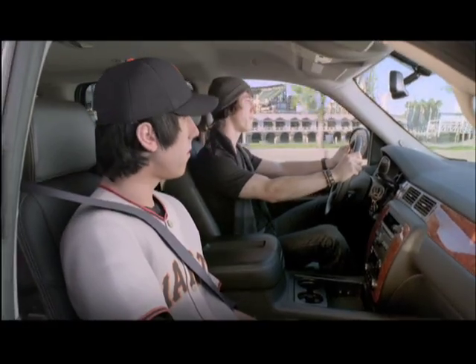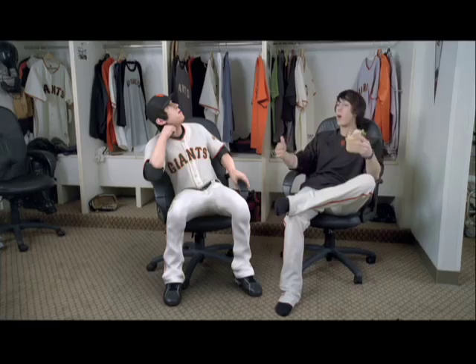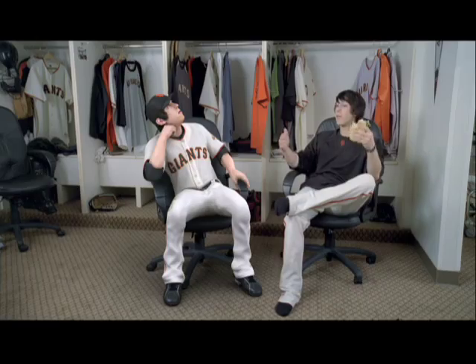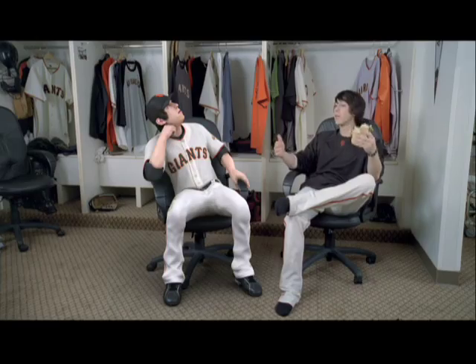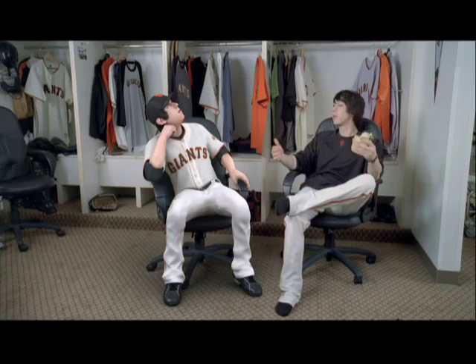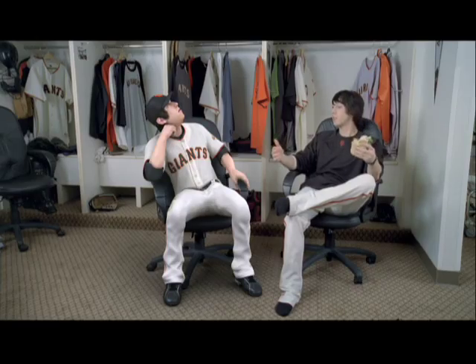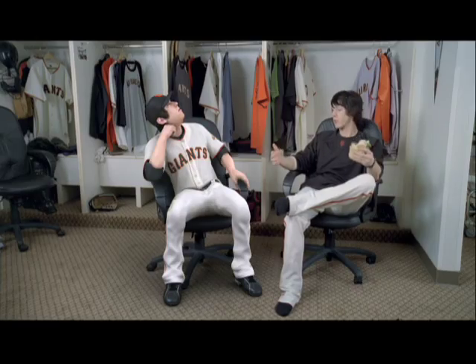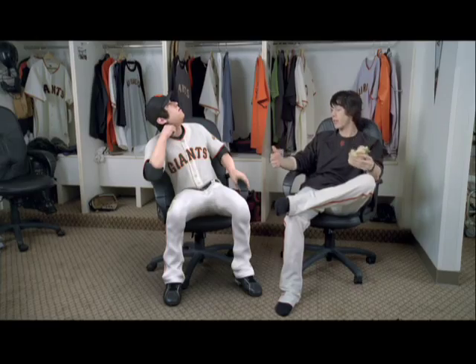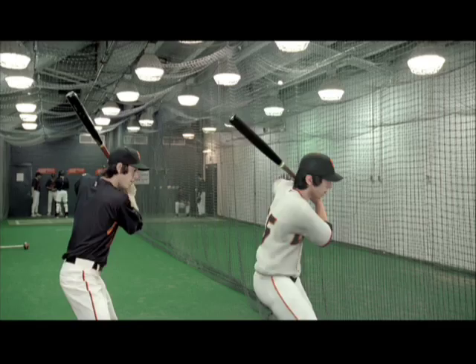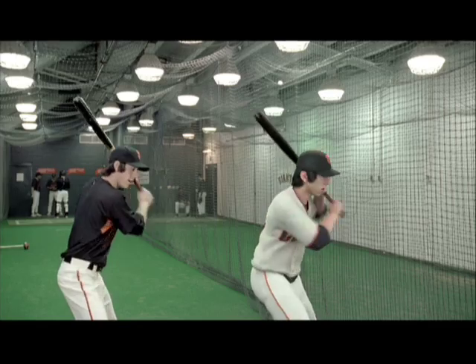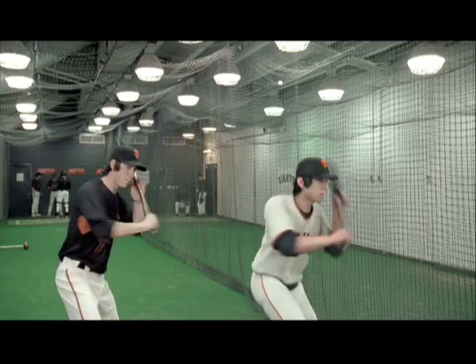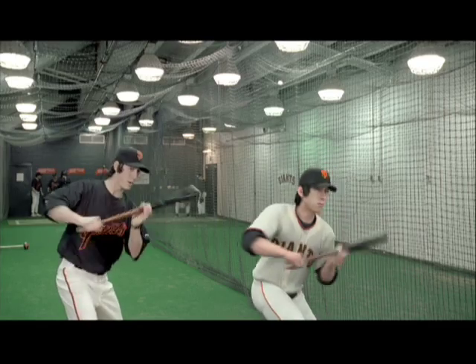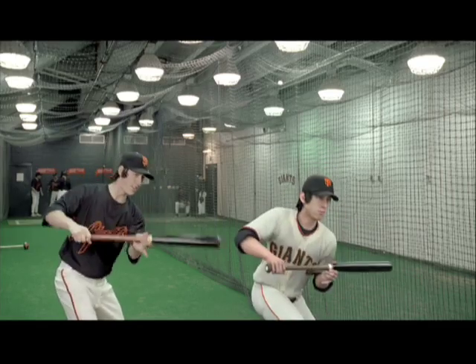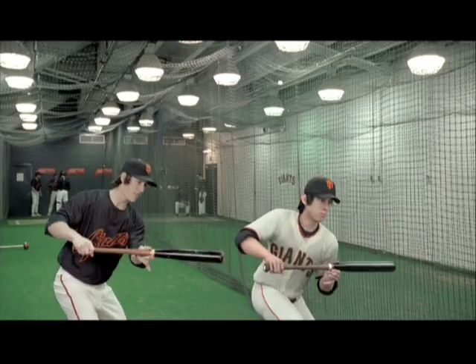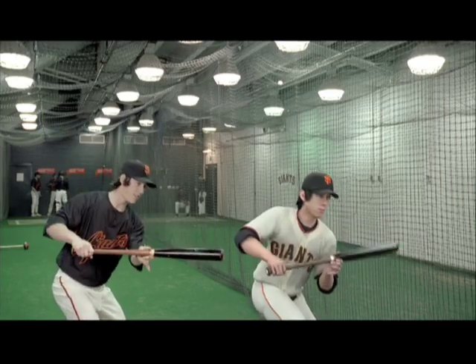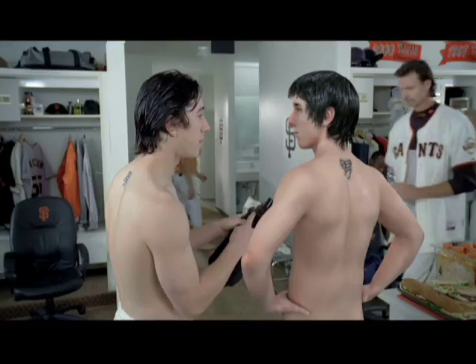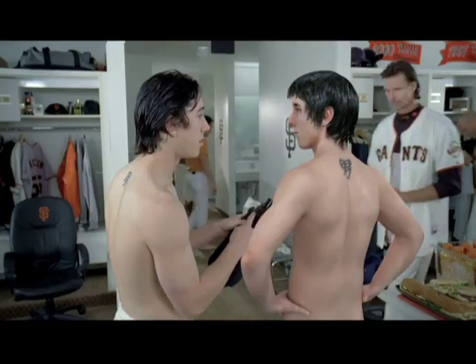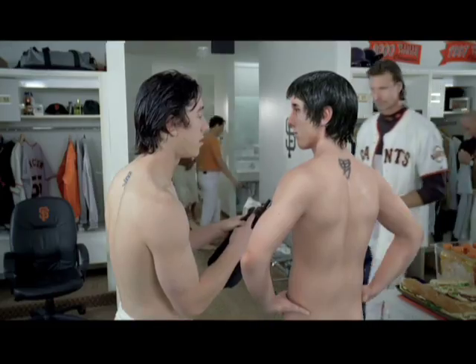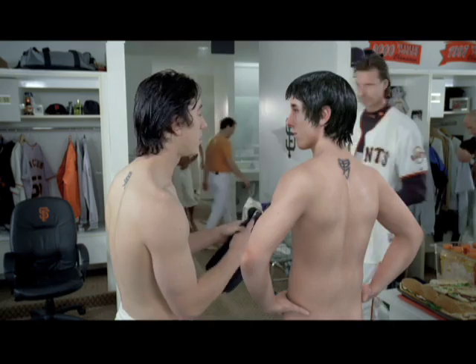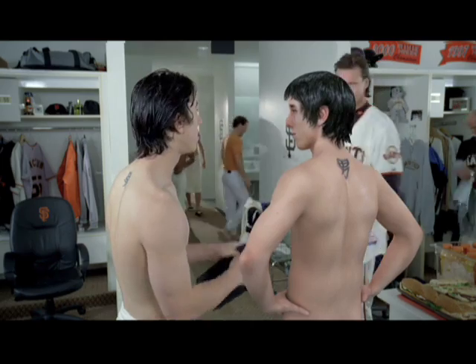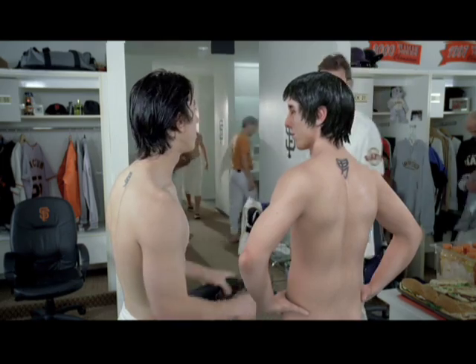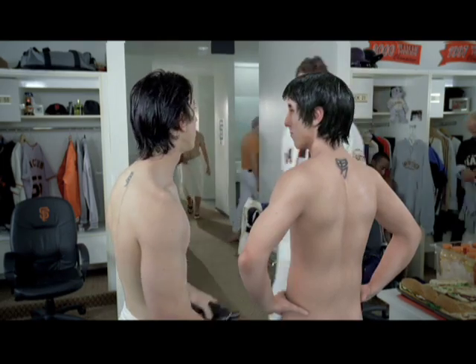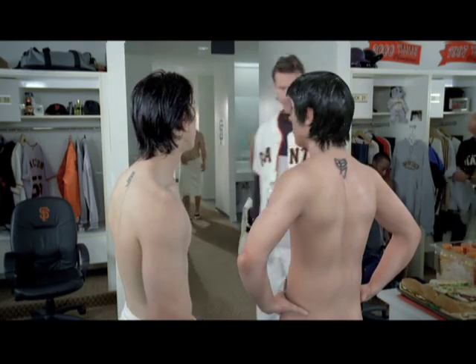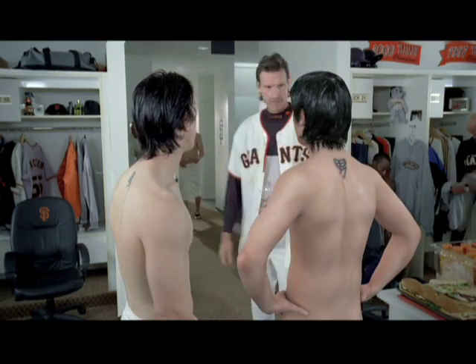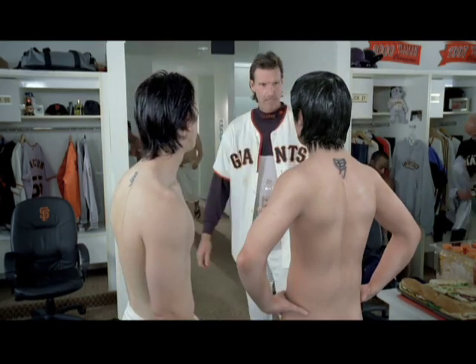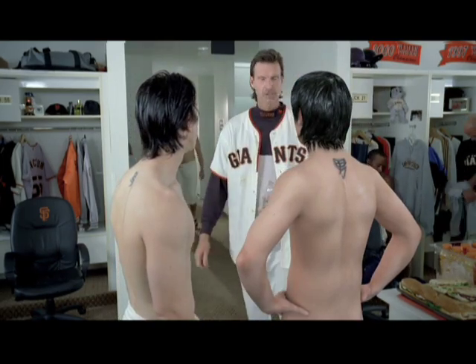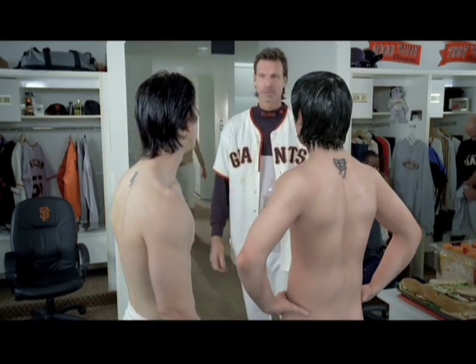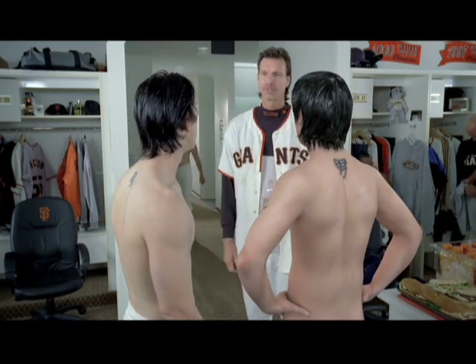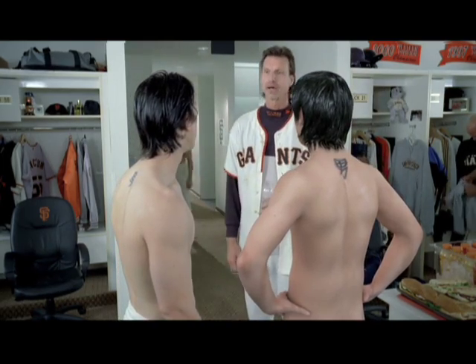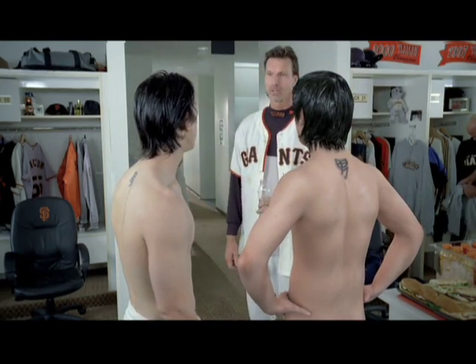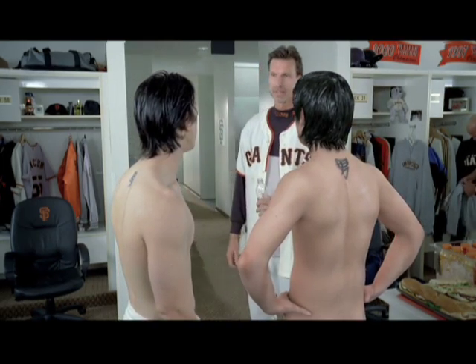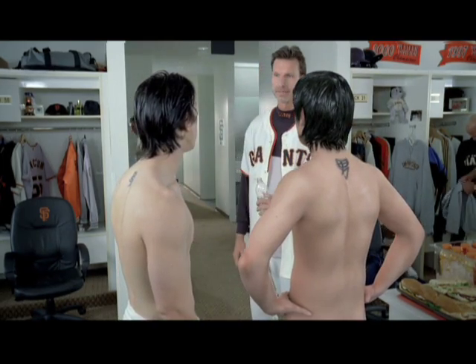Our favorite color is green. And buns. He should put a towel on.